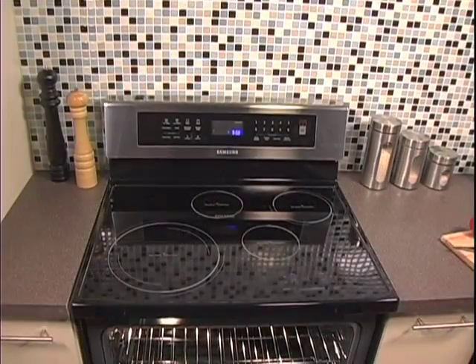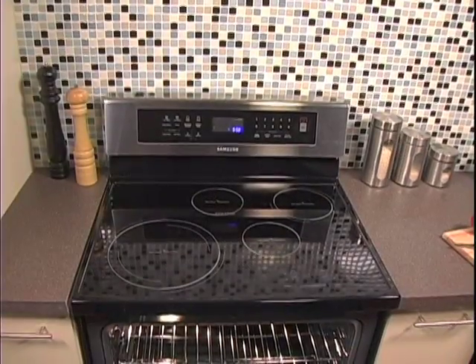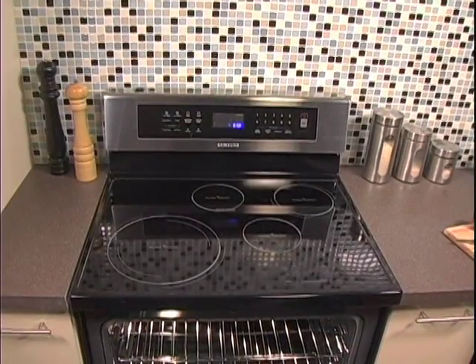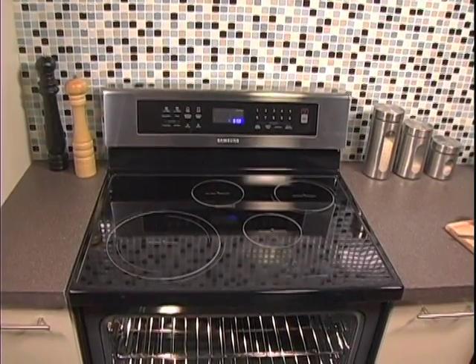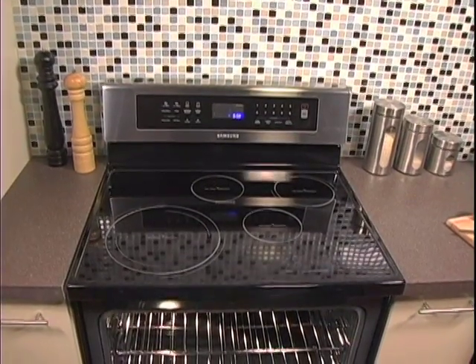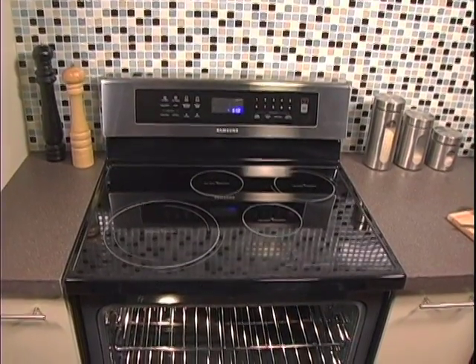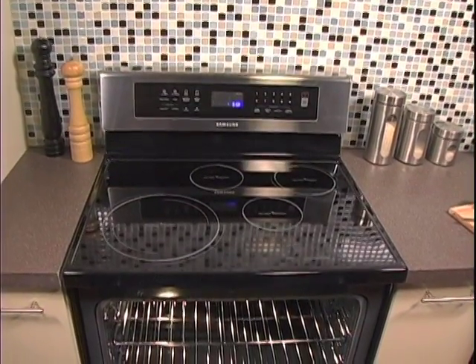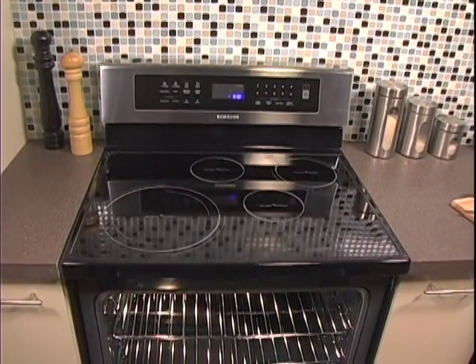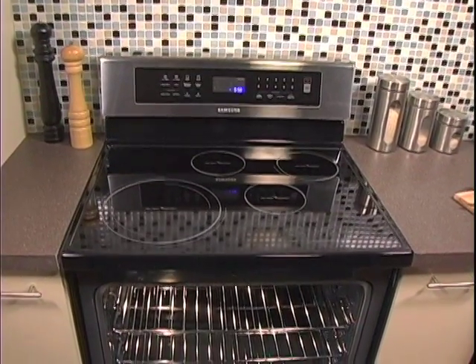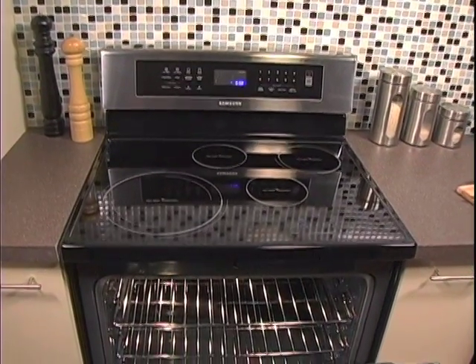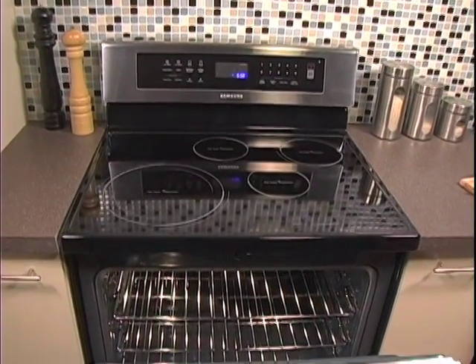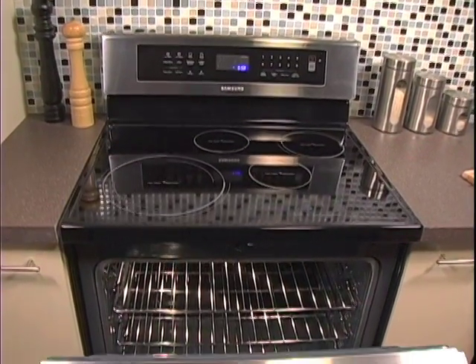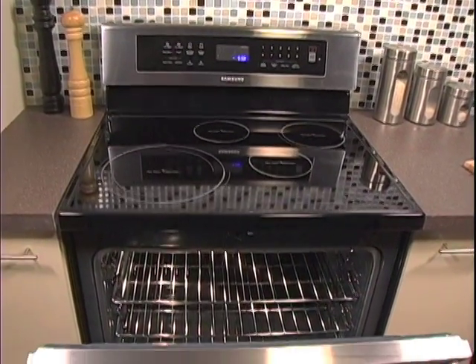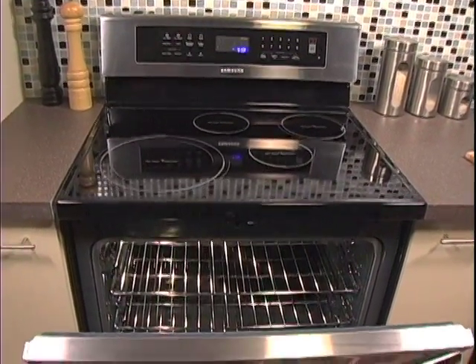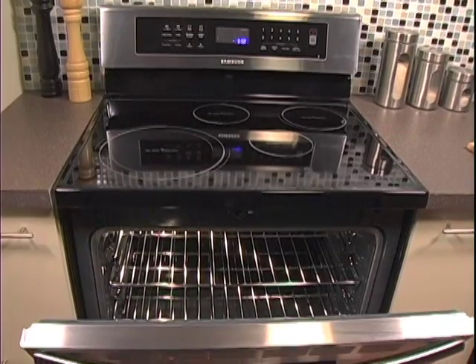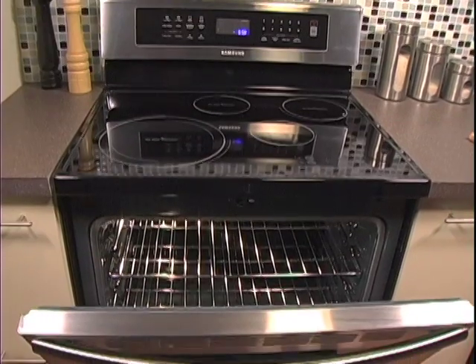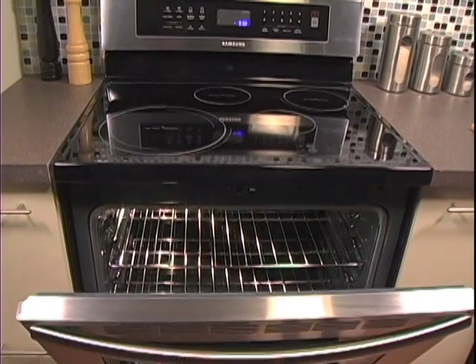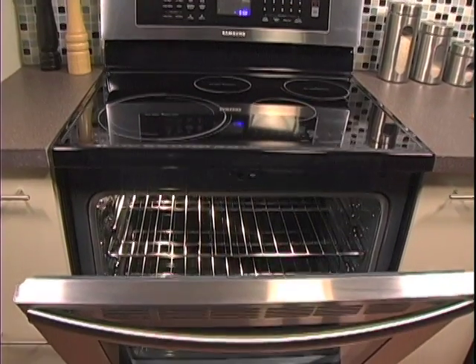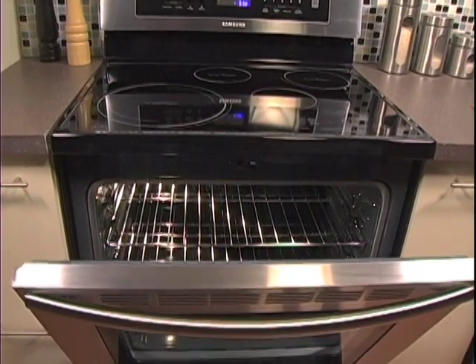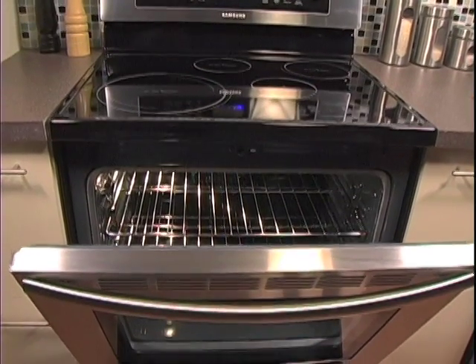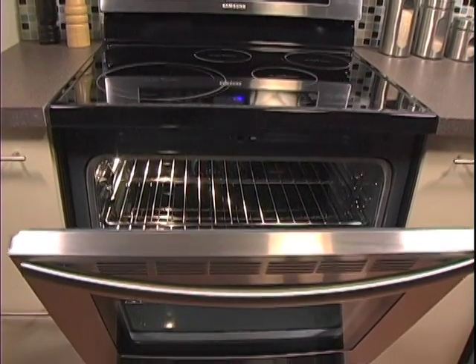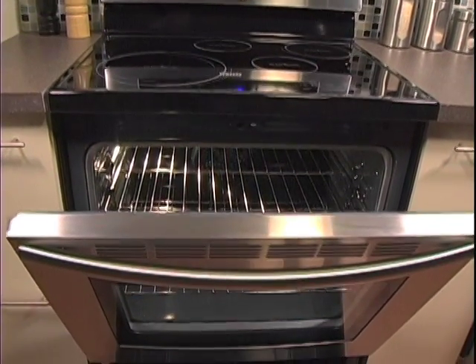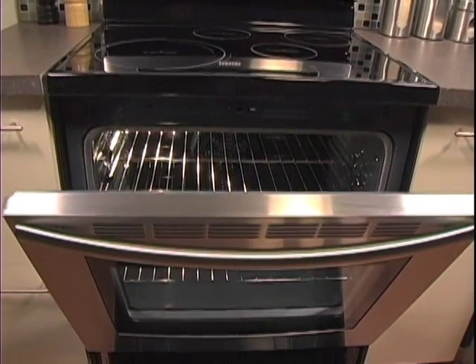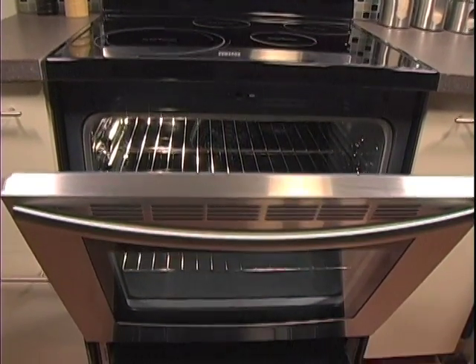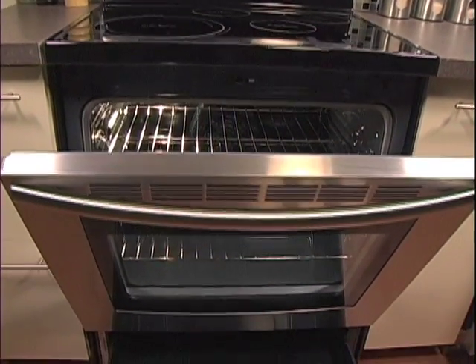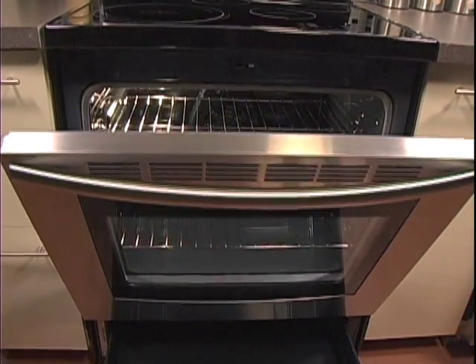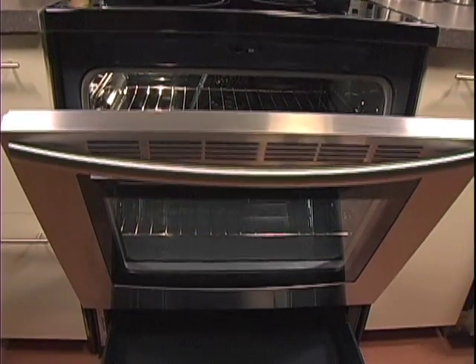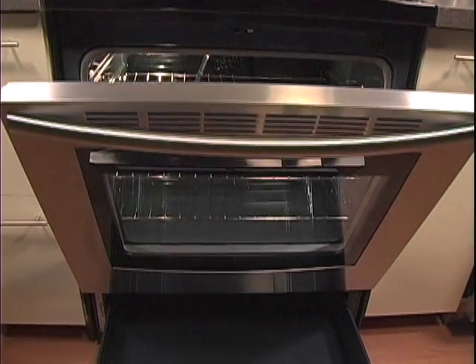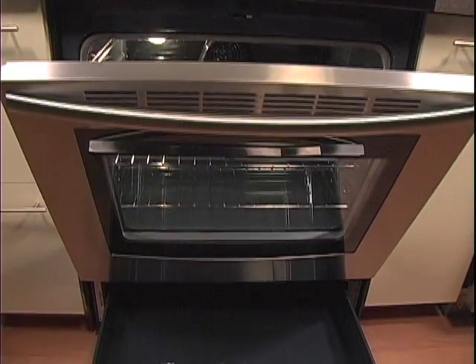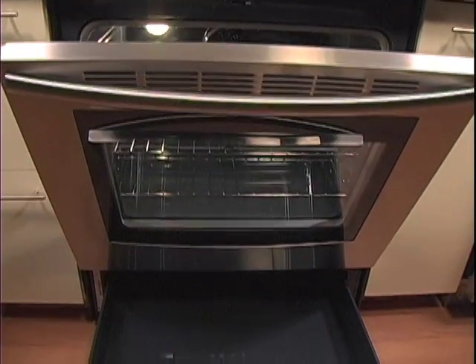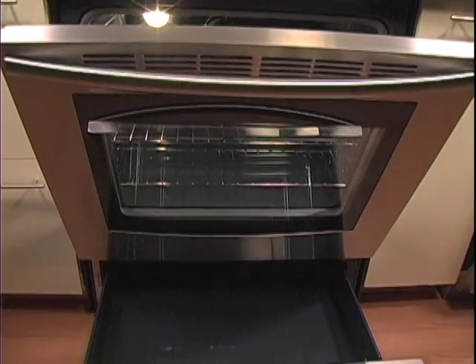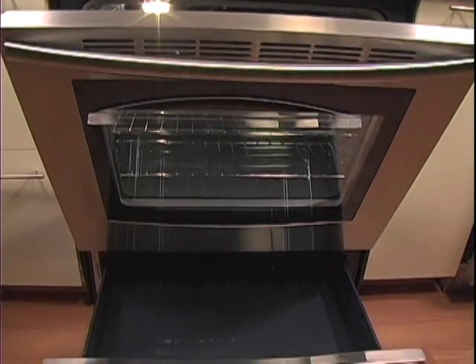This particular model features a full induction cooktop, a triple convection oven, and a warming drawer all in one.